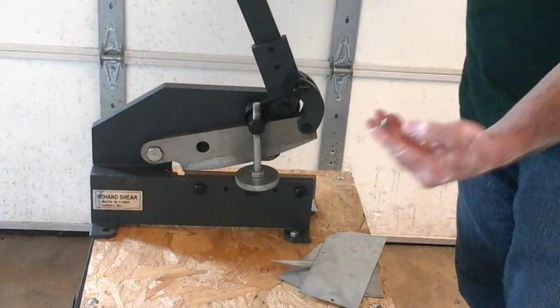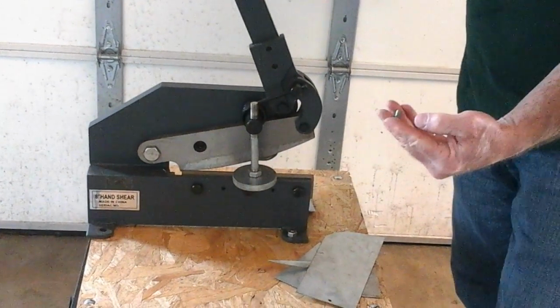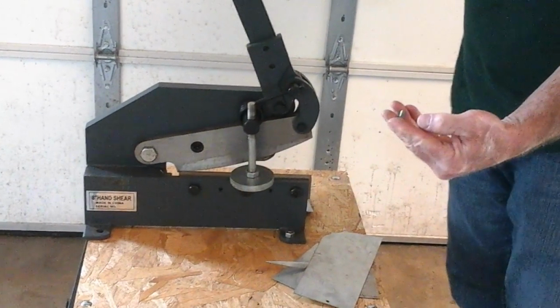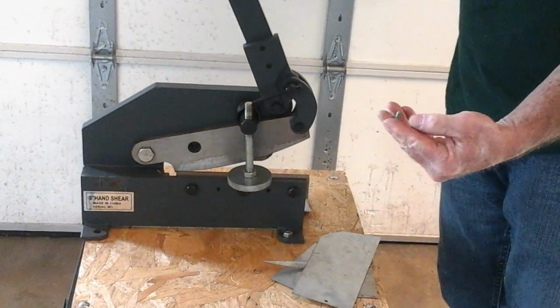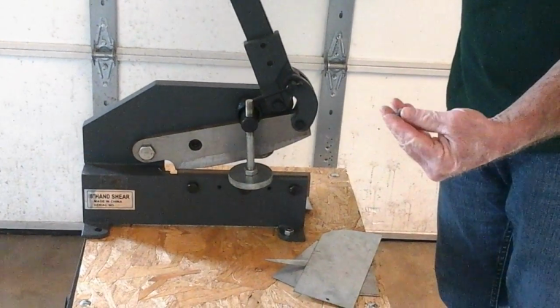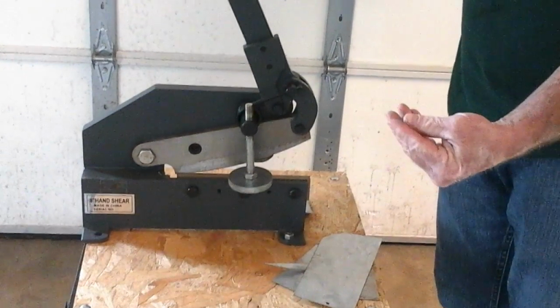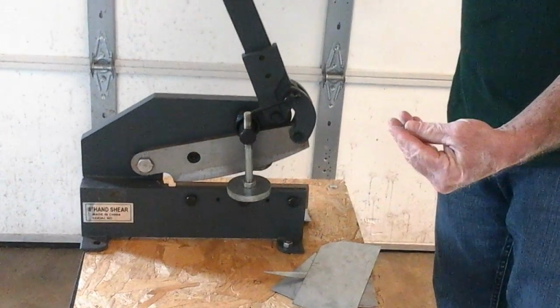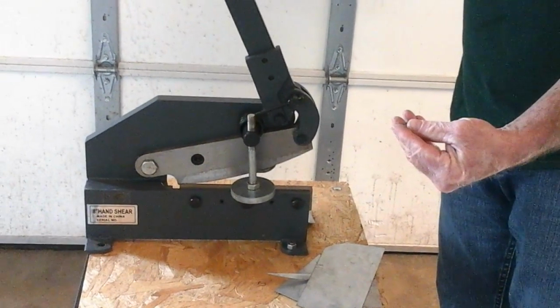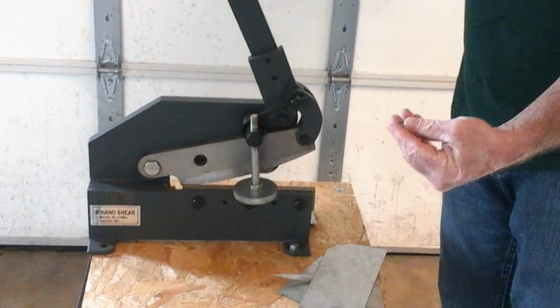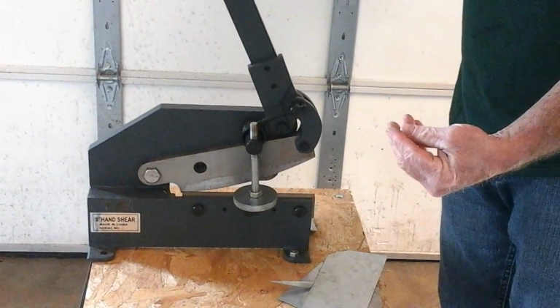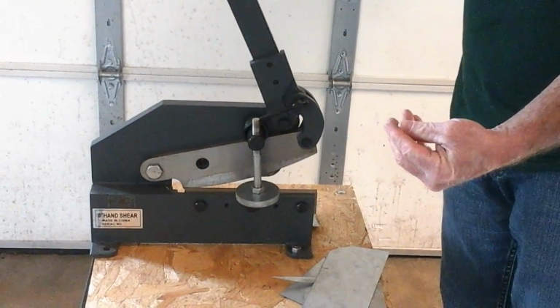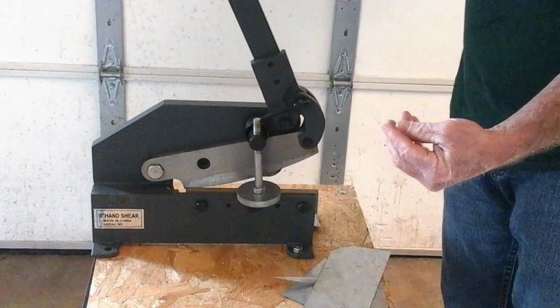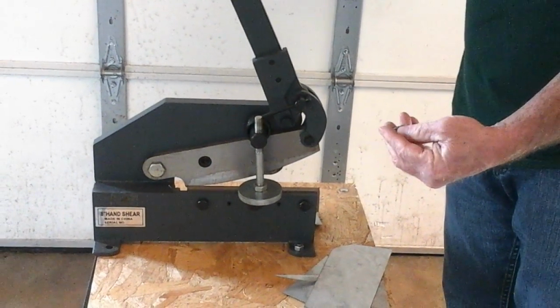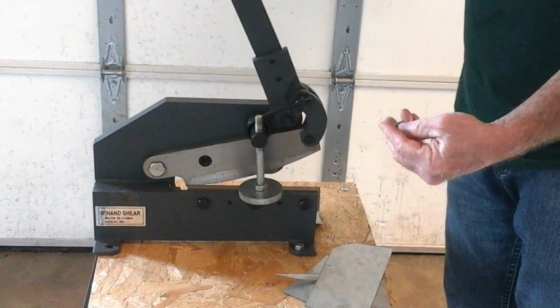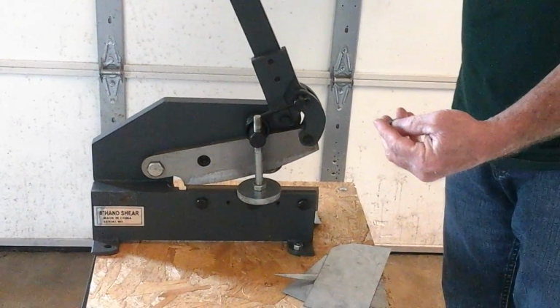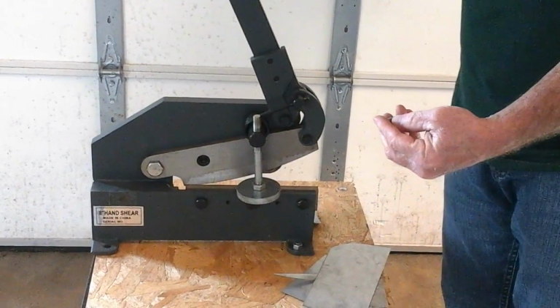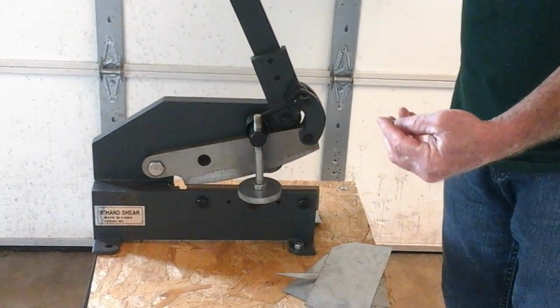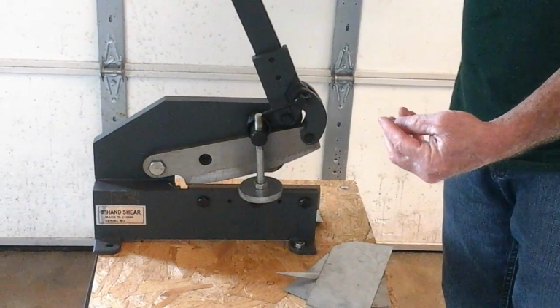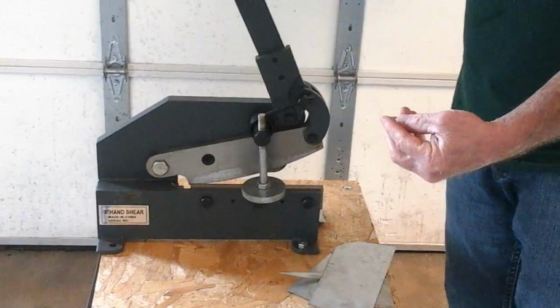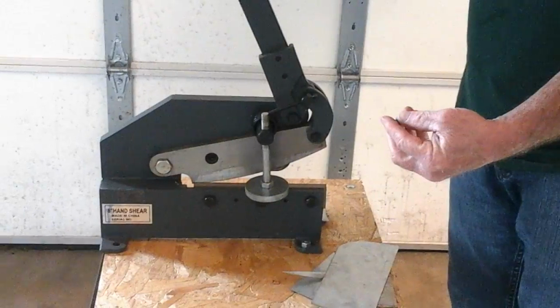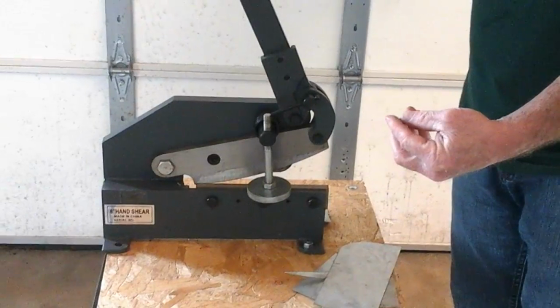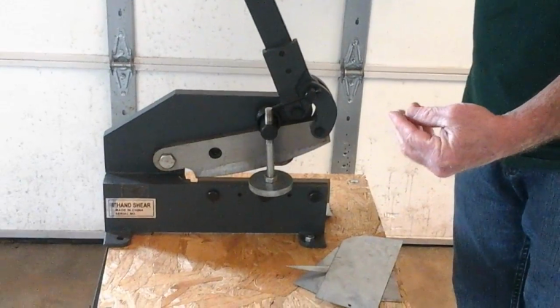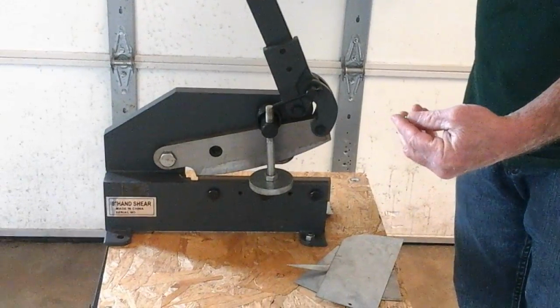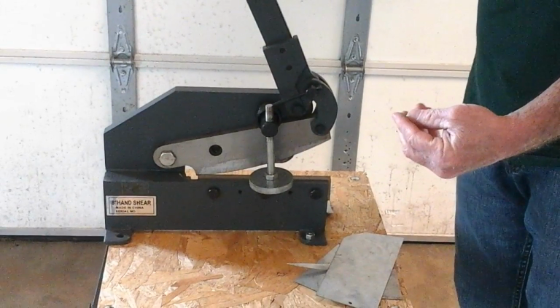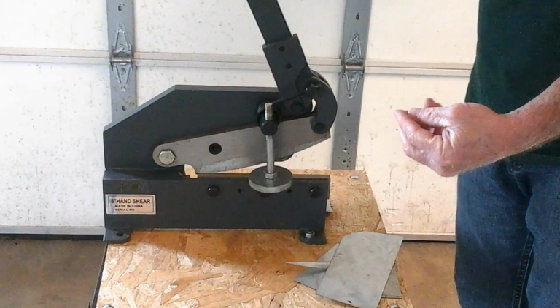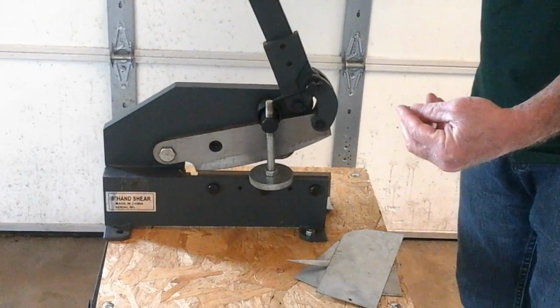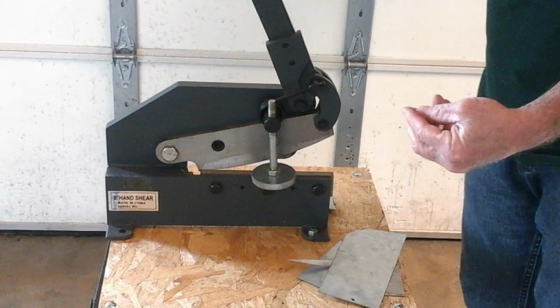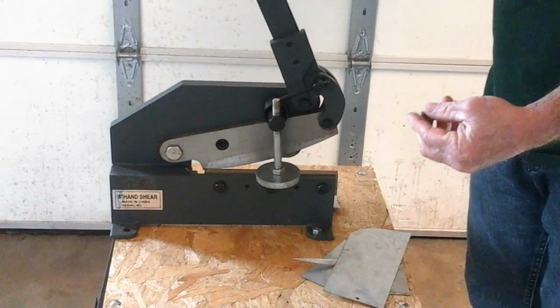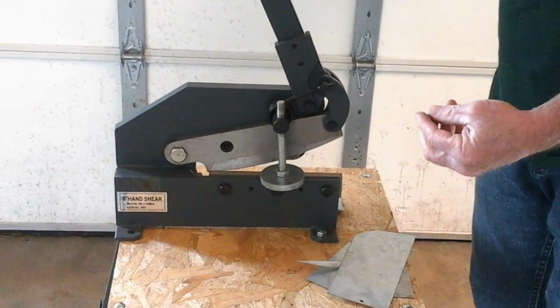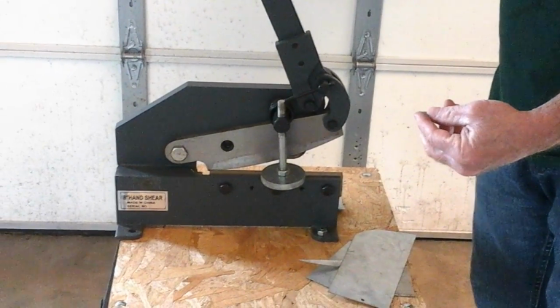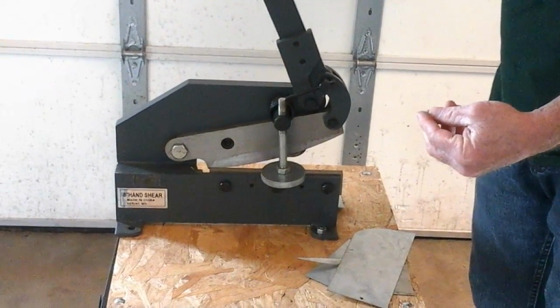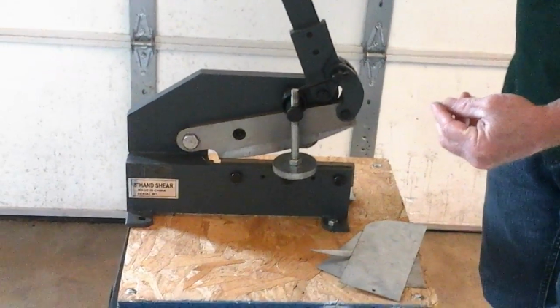That's our 8-inch shear. Thanks for viewing — be sure to check out all of our other YouTube videos. Thank you.